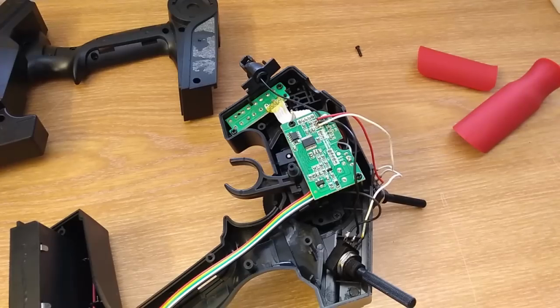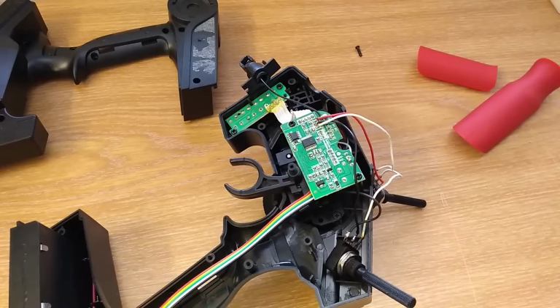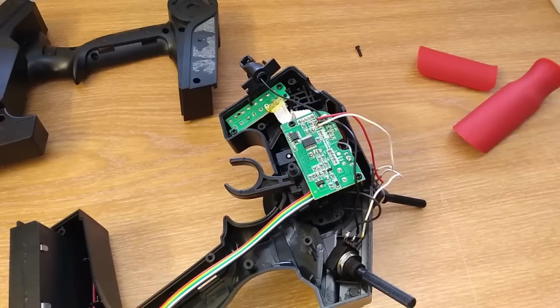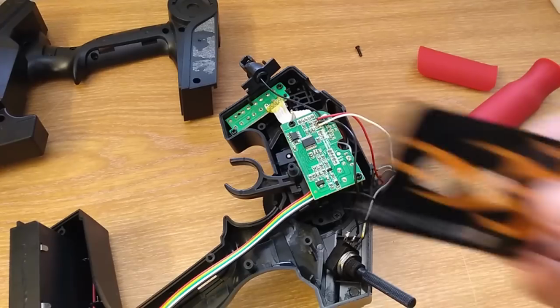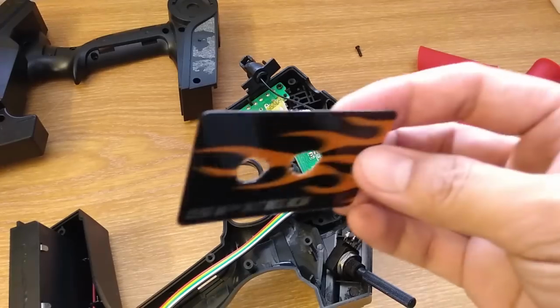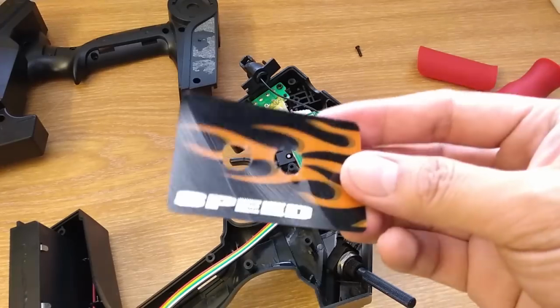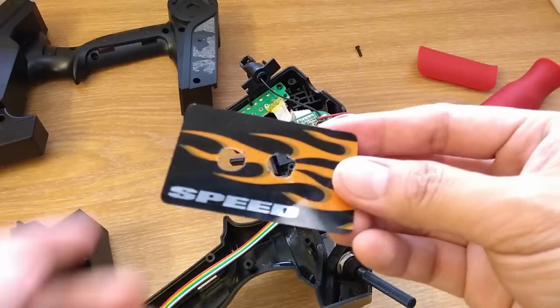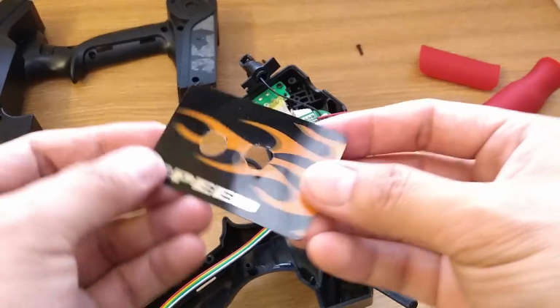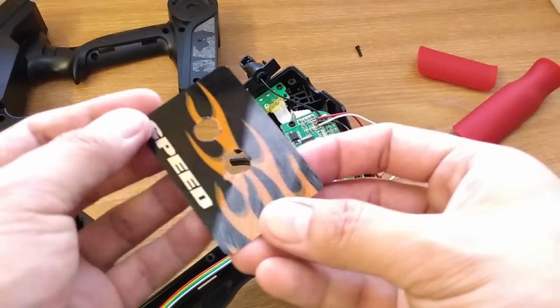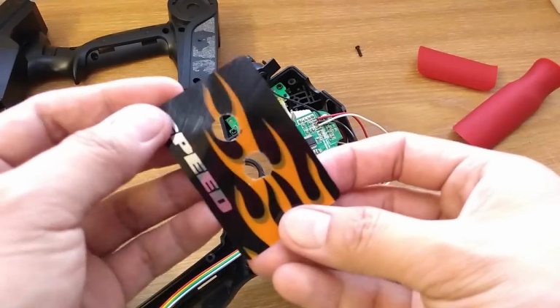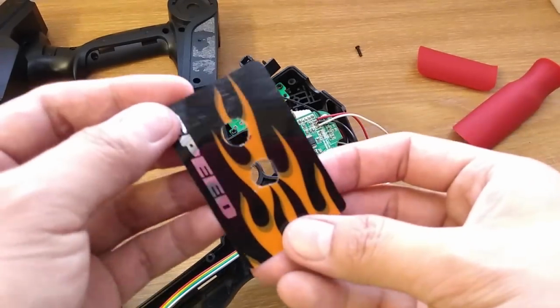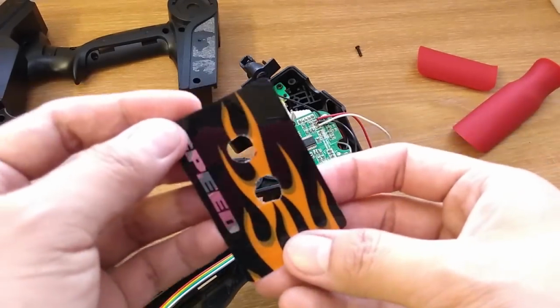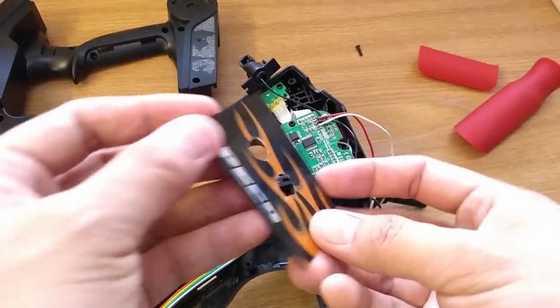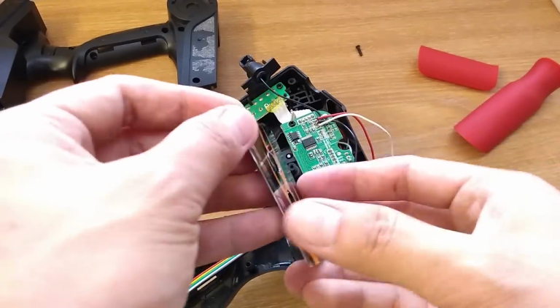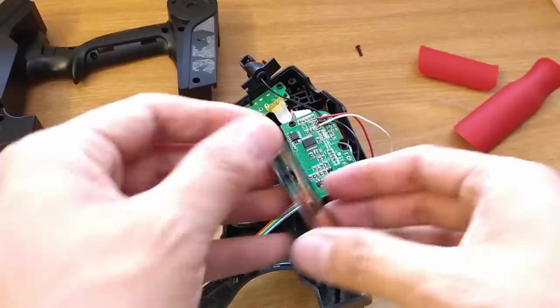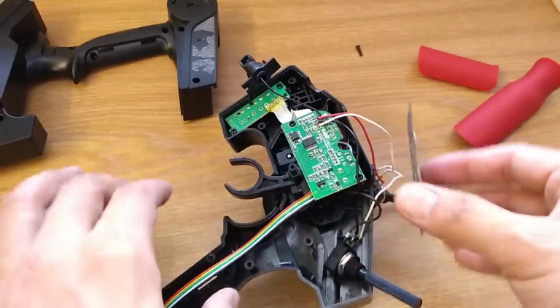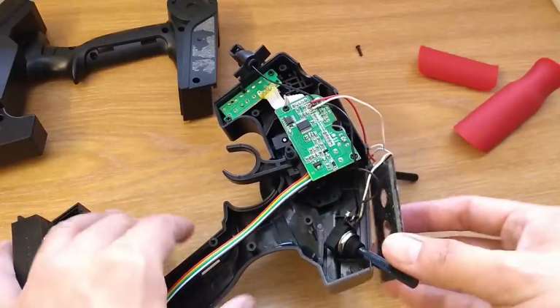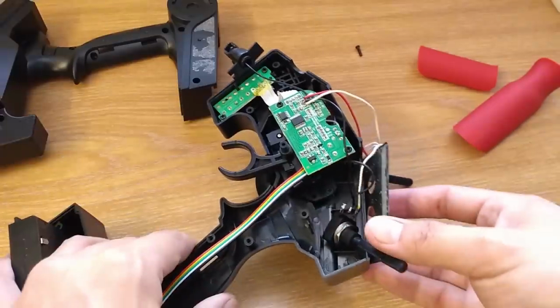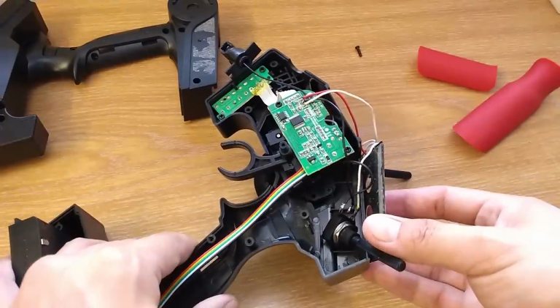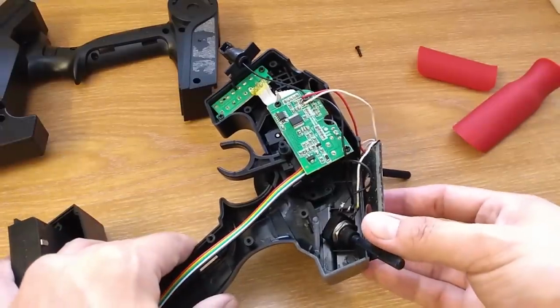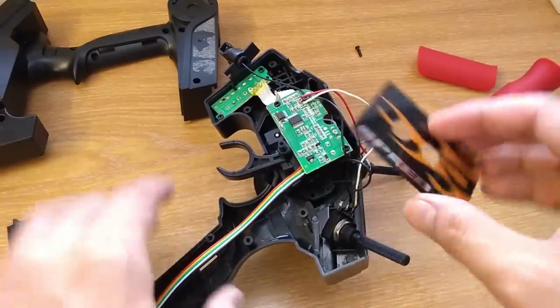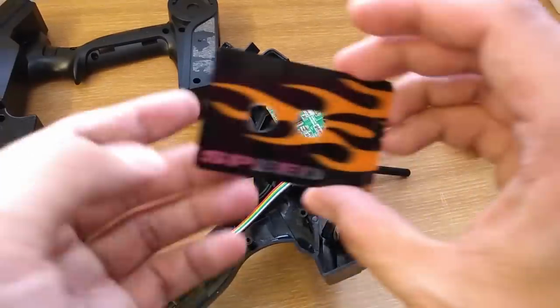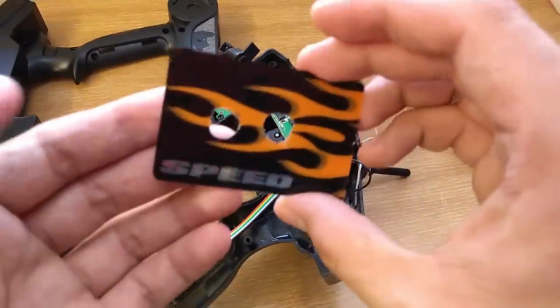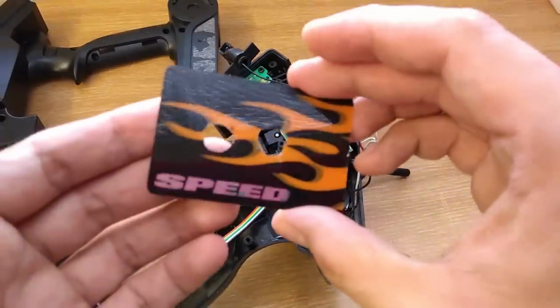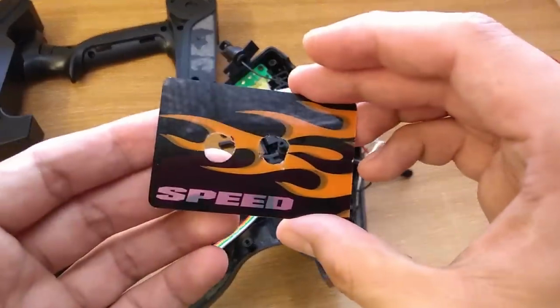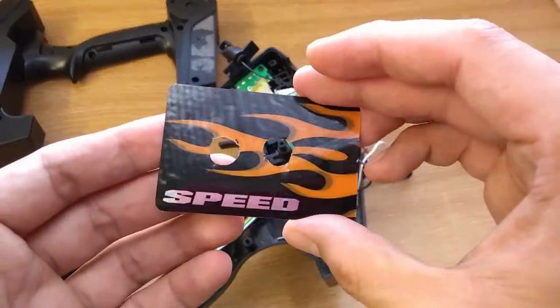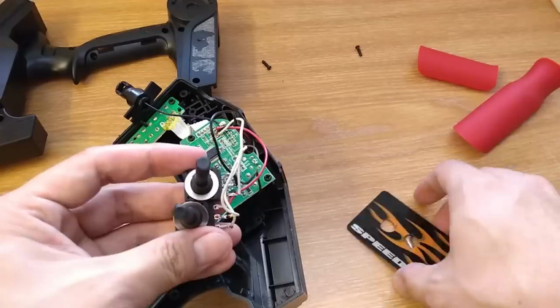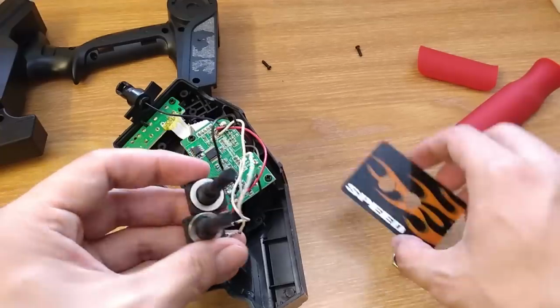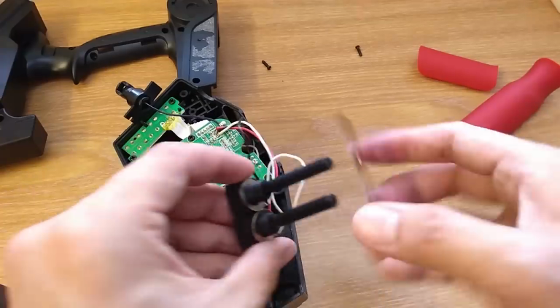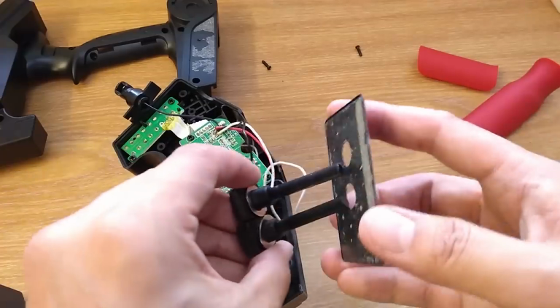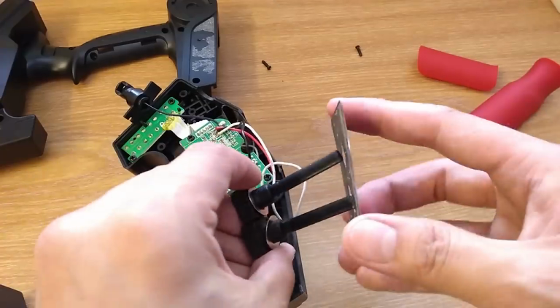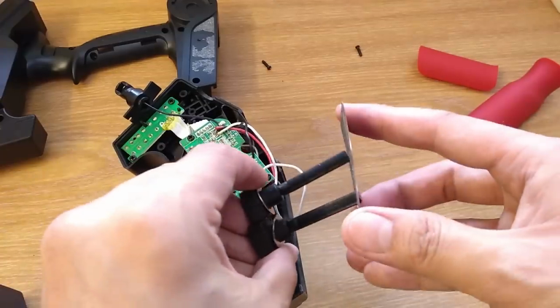By the way, you need to find somewhere to put the potentiometers. This is what I do — I made some holes on the sticker plate on the top. Now I can put it back together.